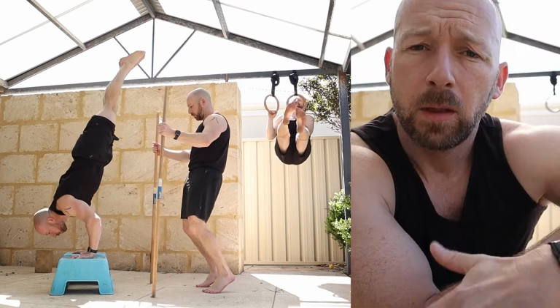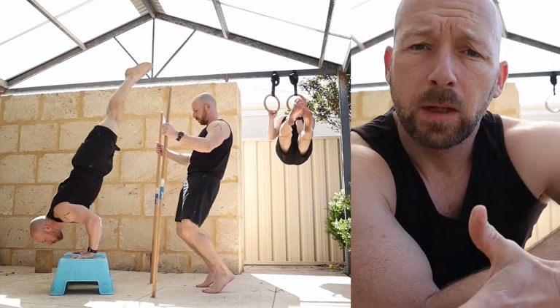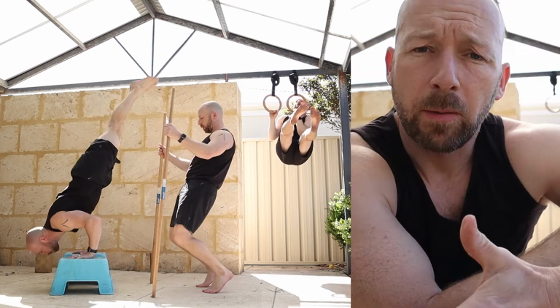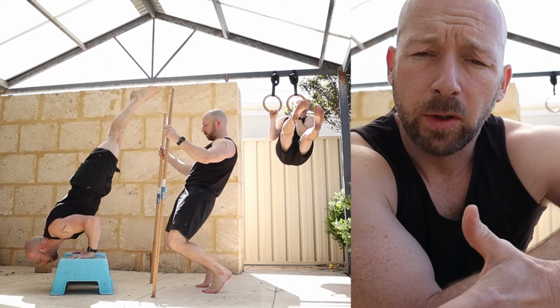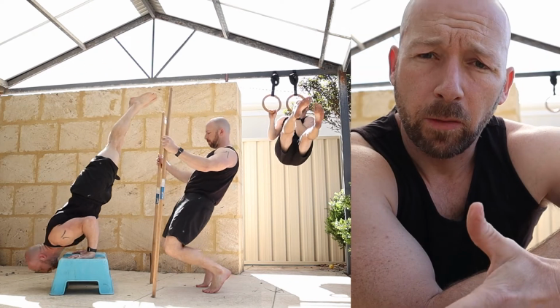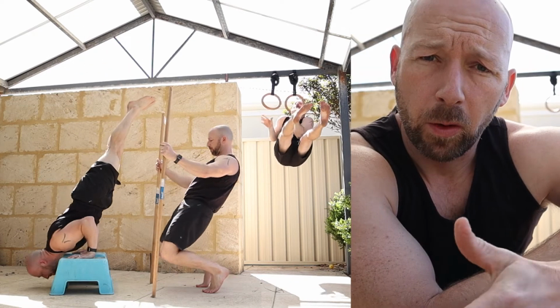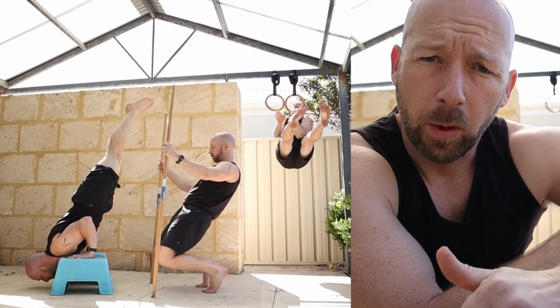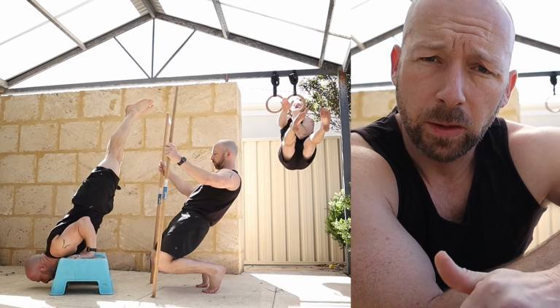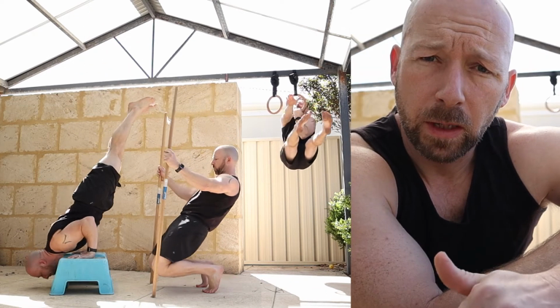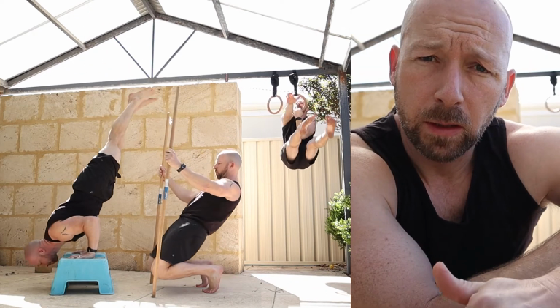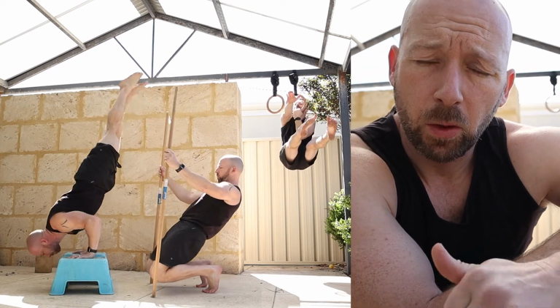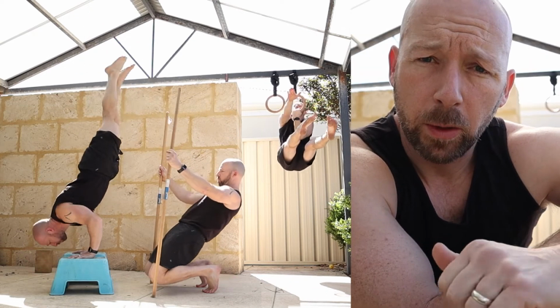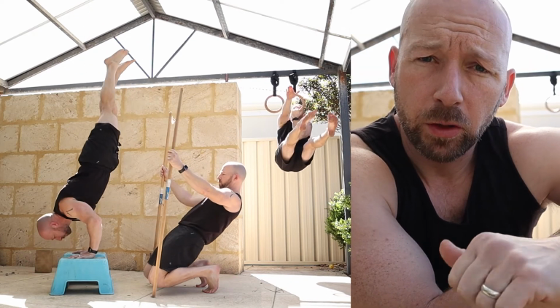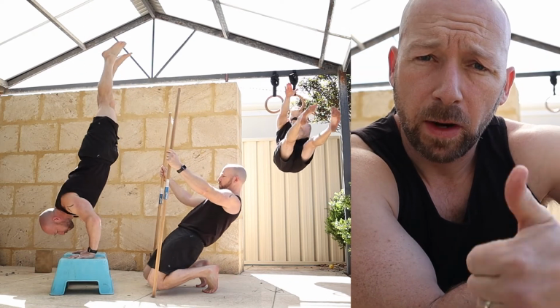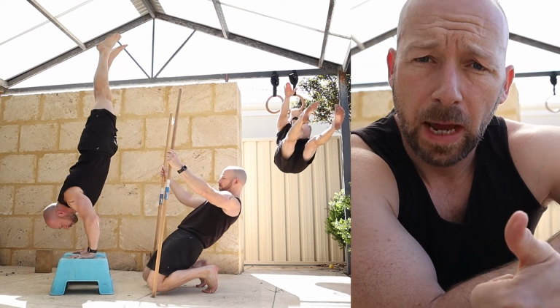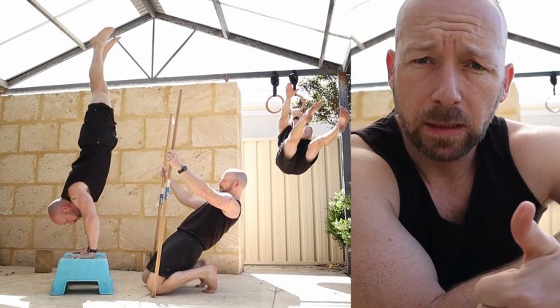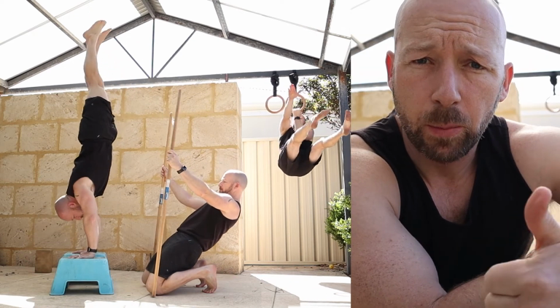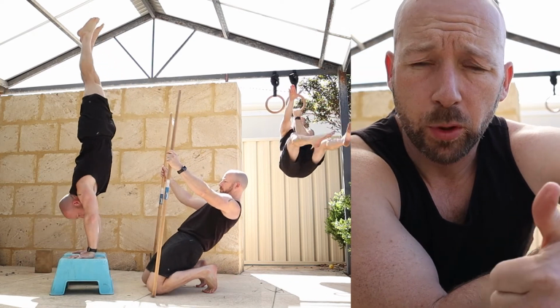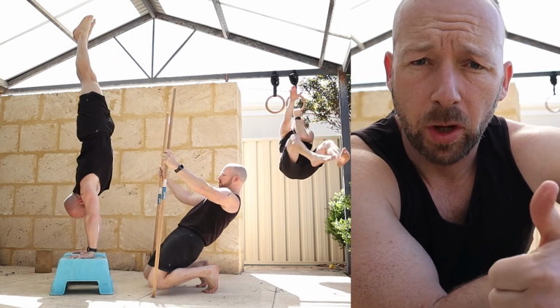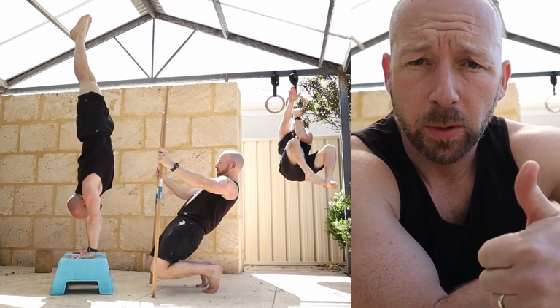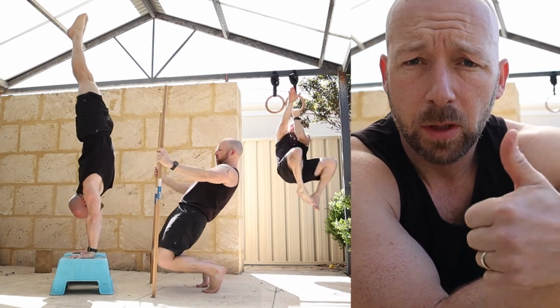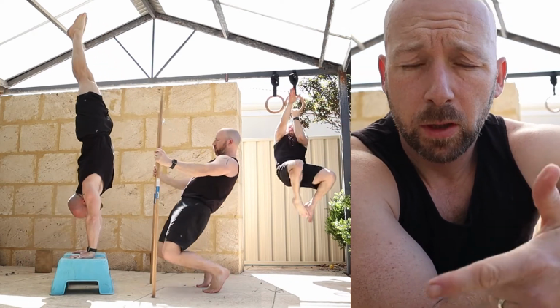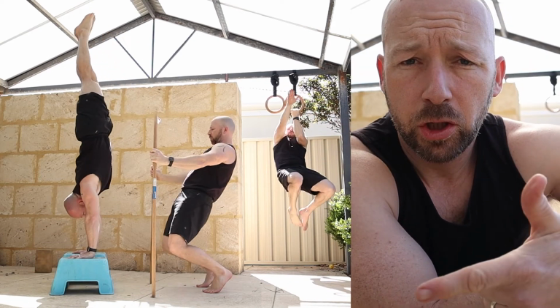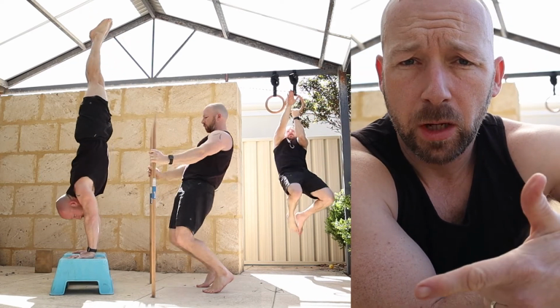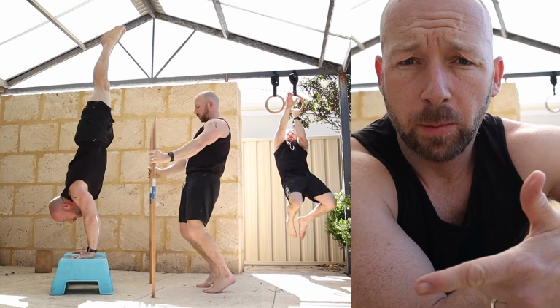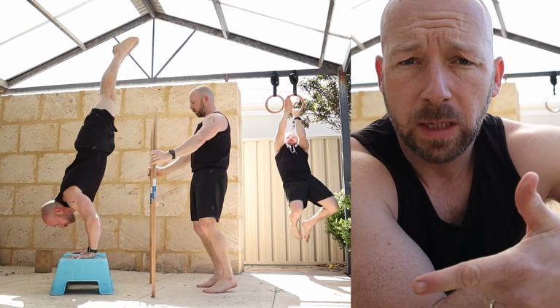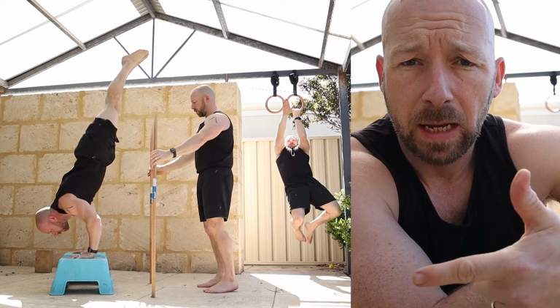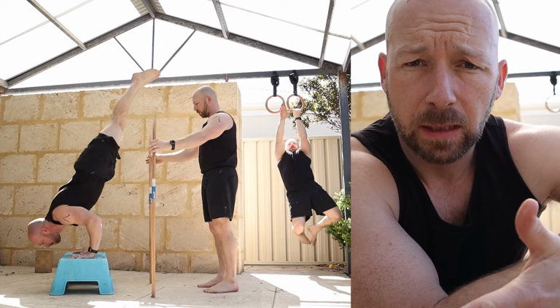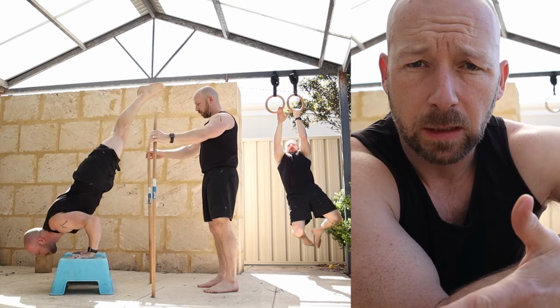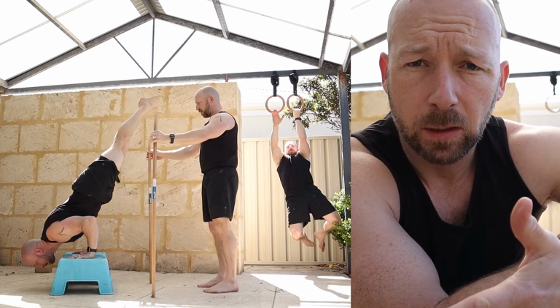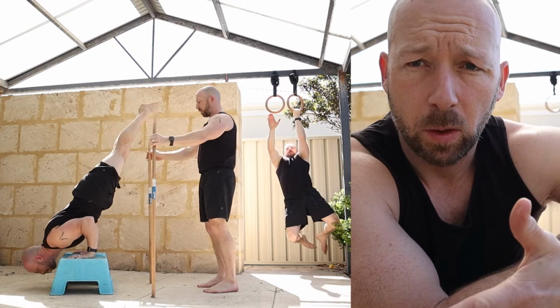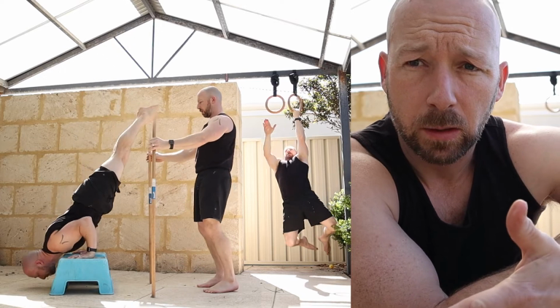Today I'm going to do a follow-along session, training handstand push-ups, chin-ups, and sissy squats.